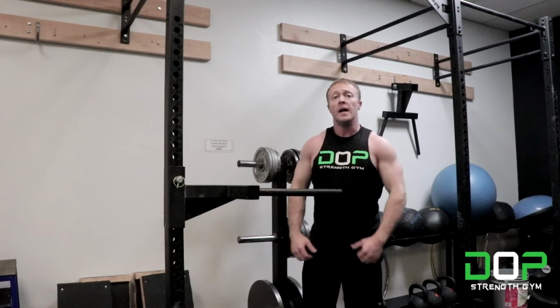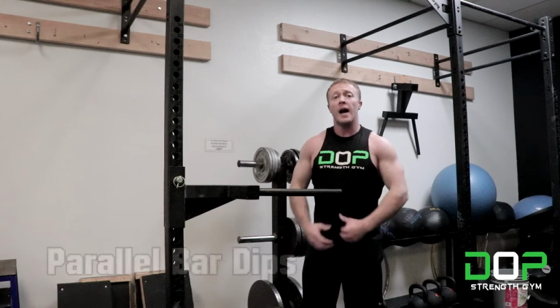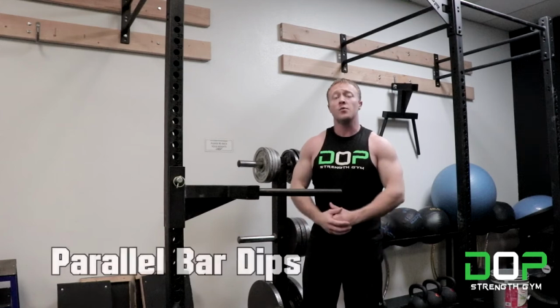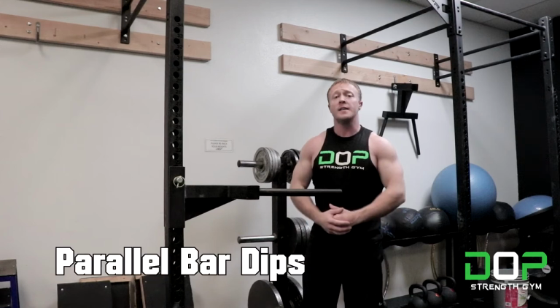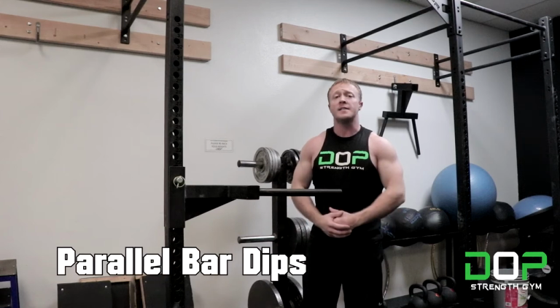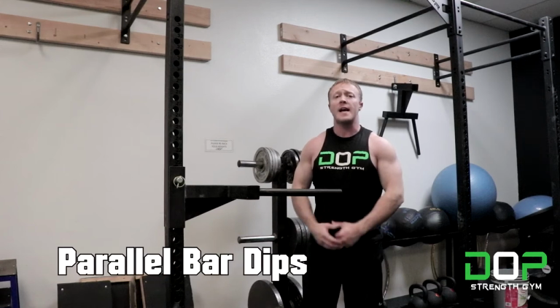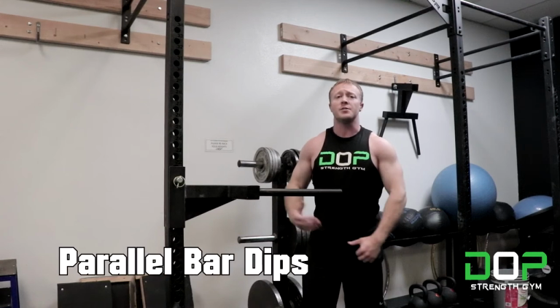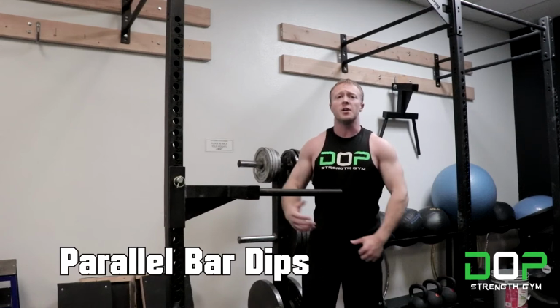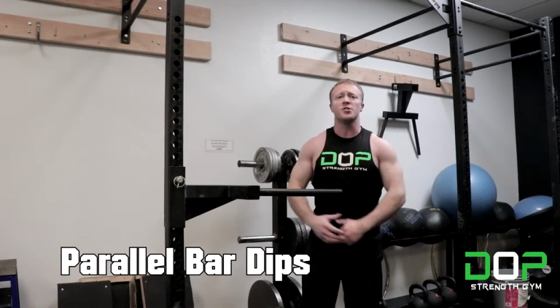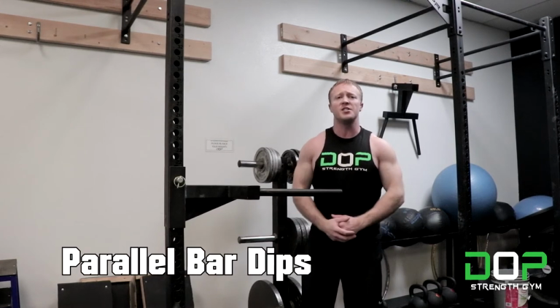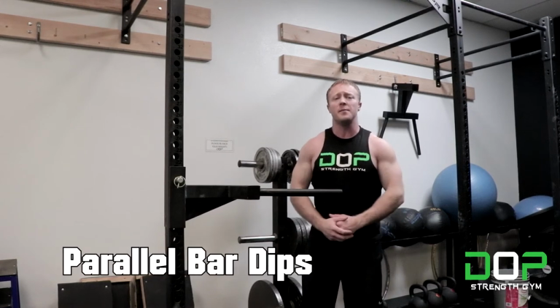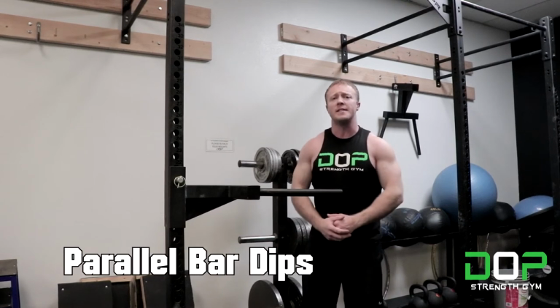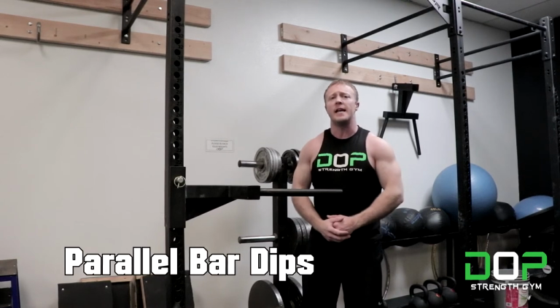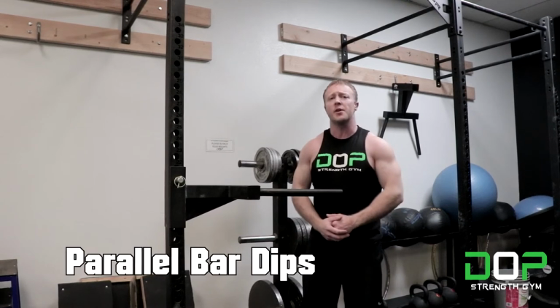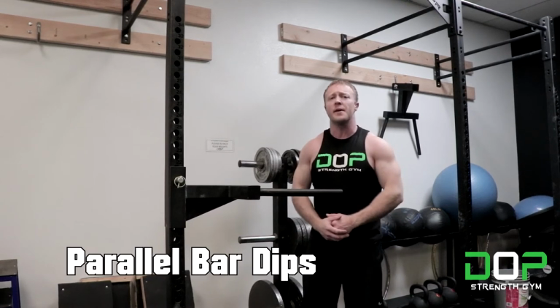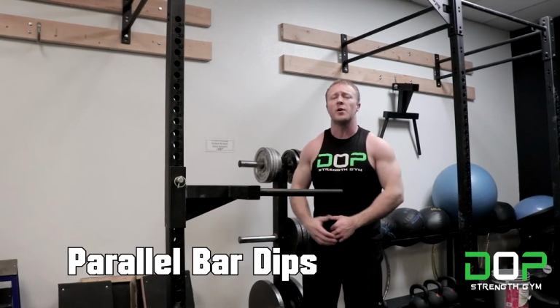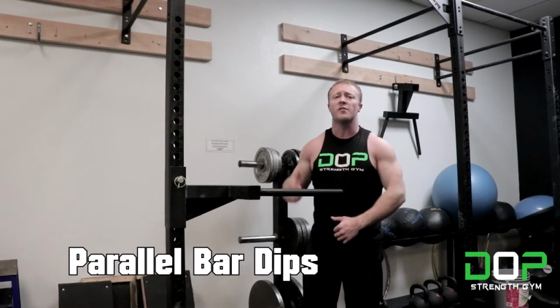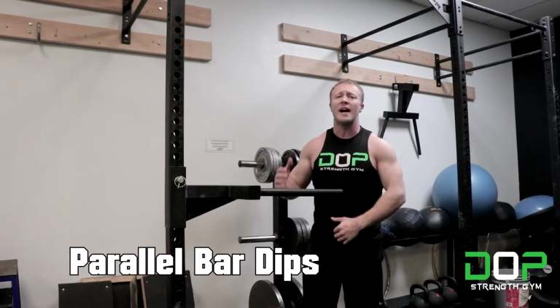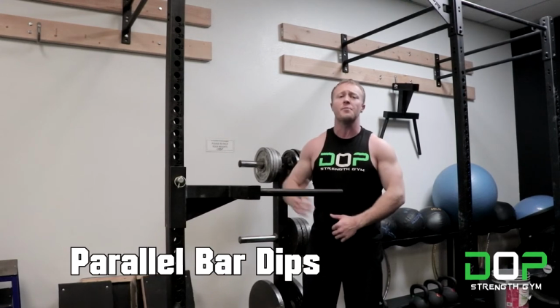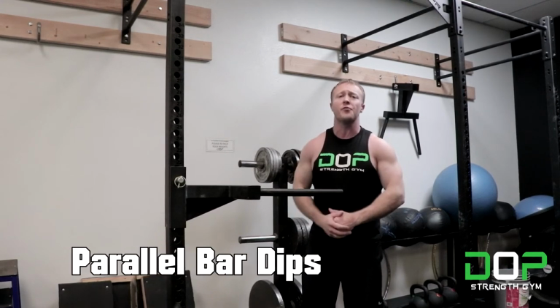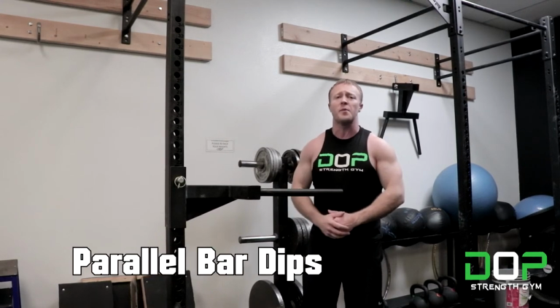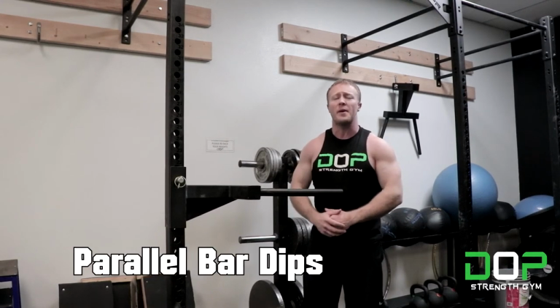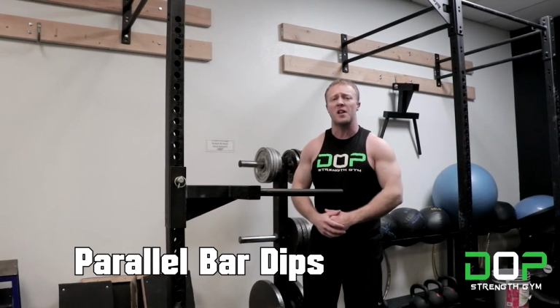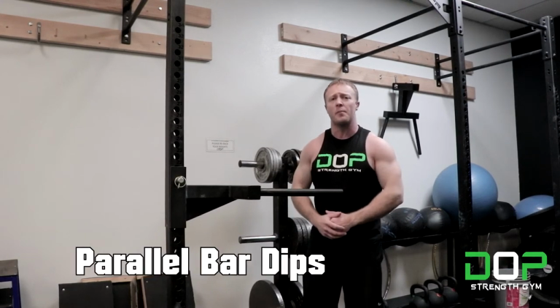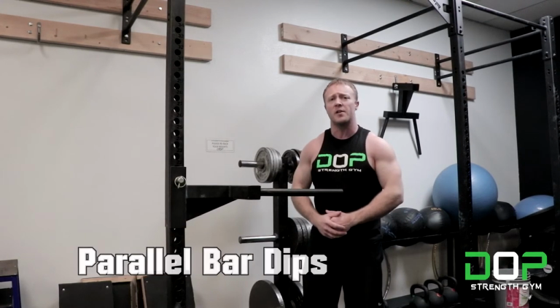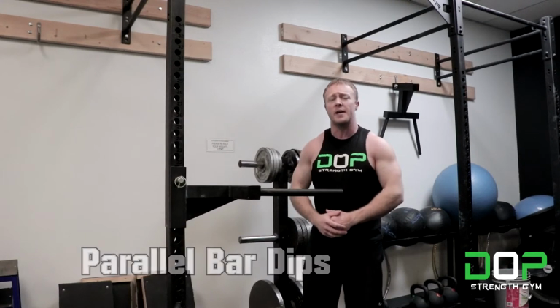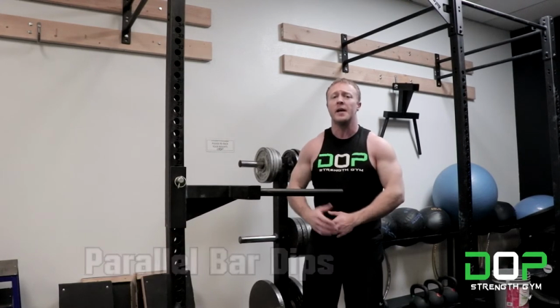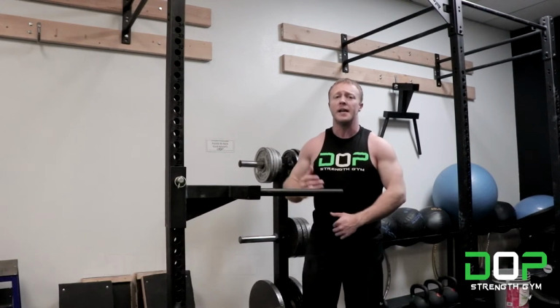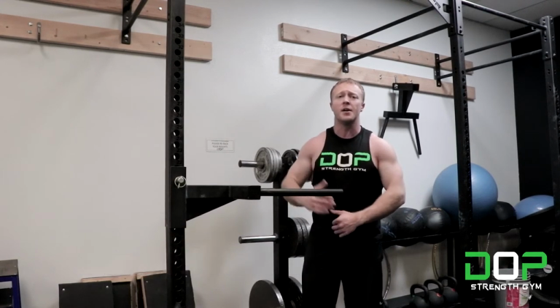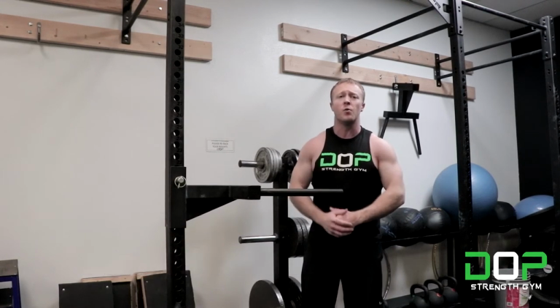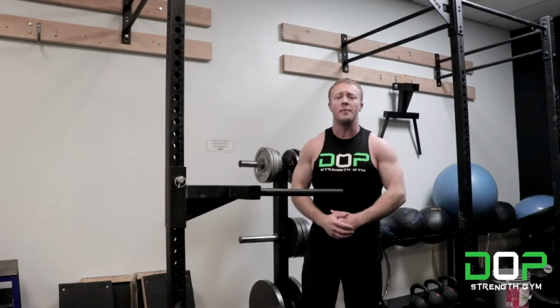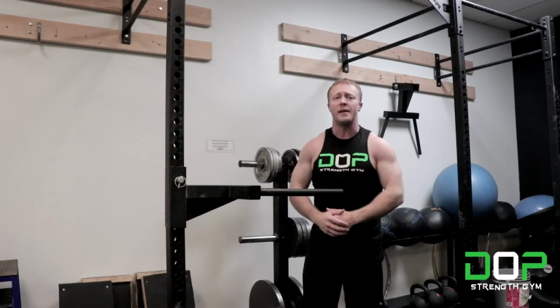Hi everyone, this is Zach with Dope Strength Gym, and today we're going to be going over how to perform the parallel bar dip in under one minute.